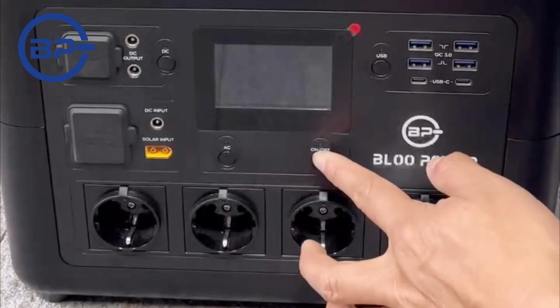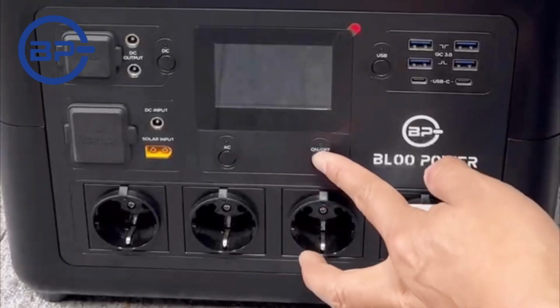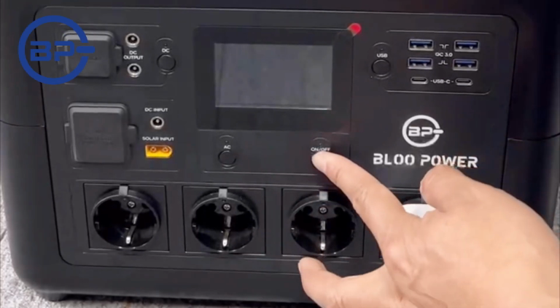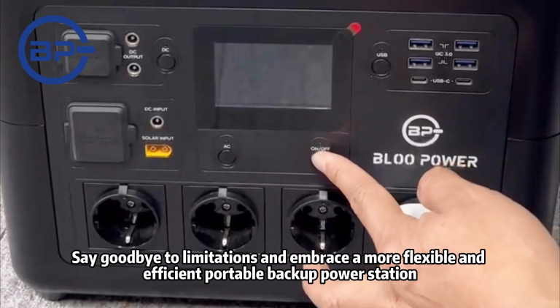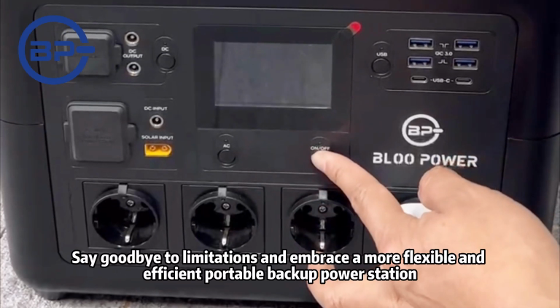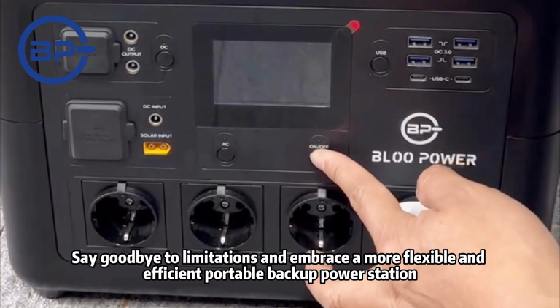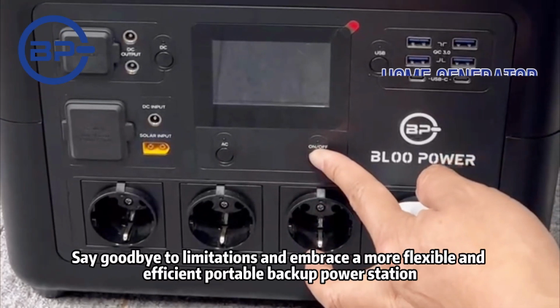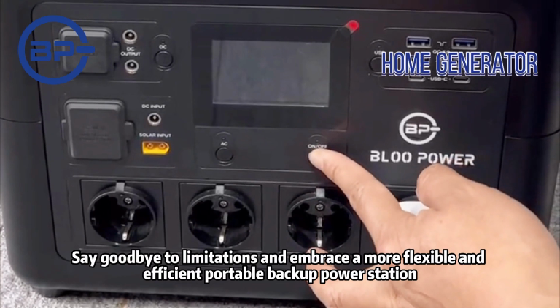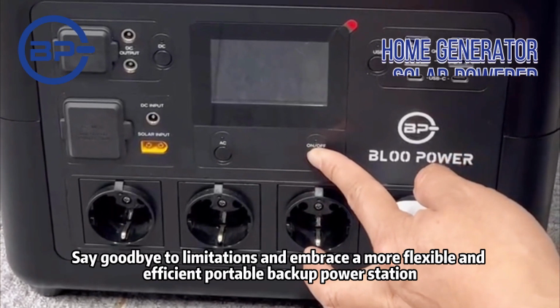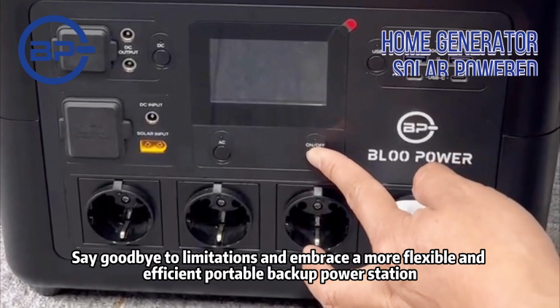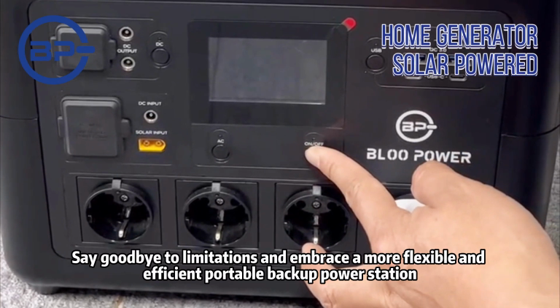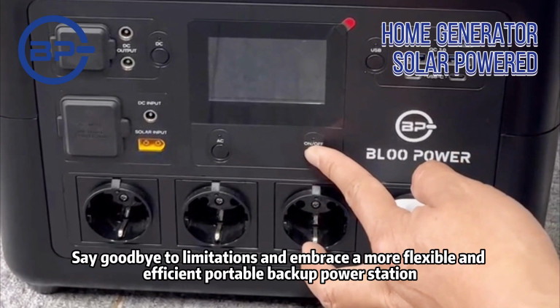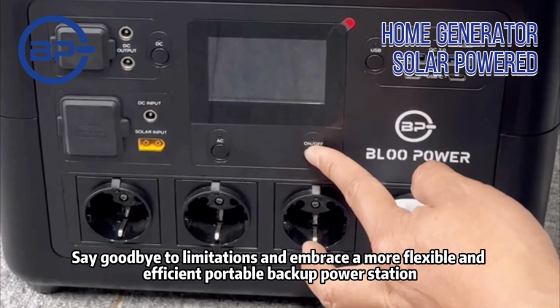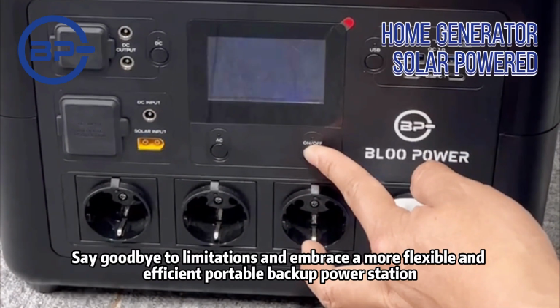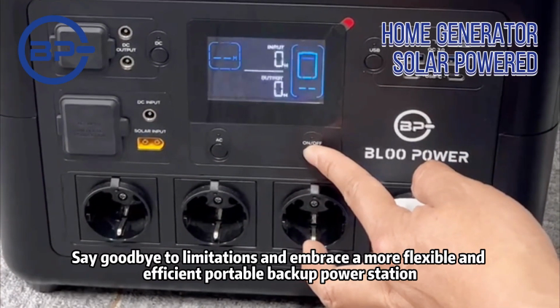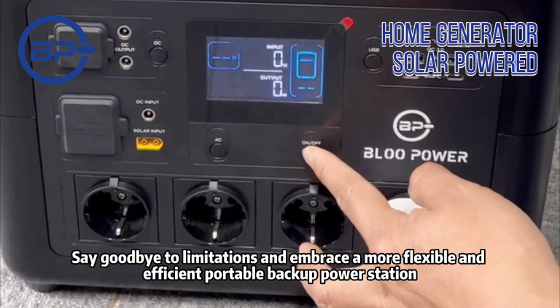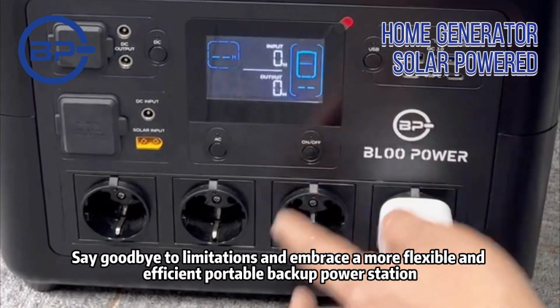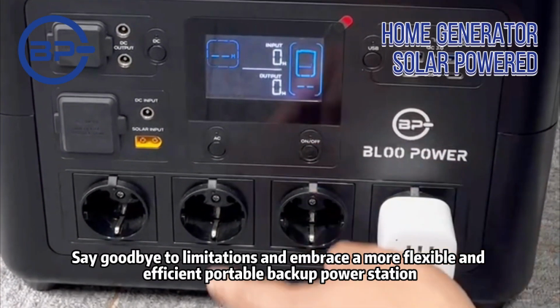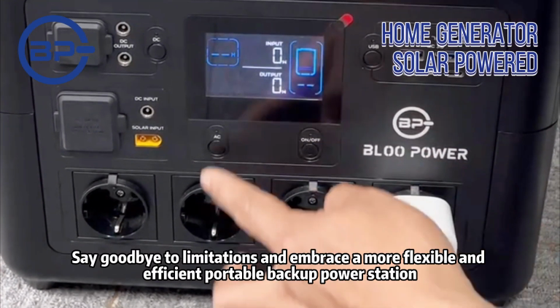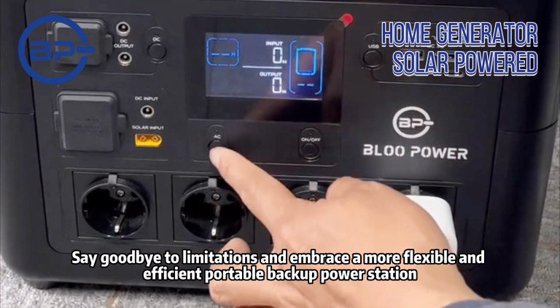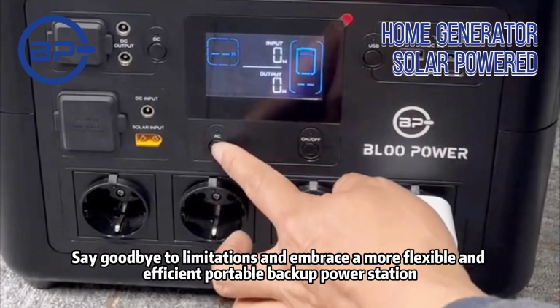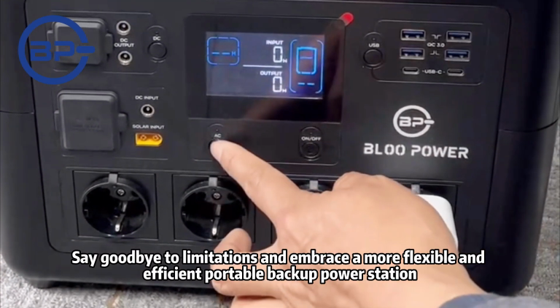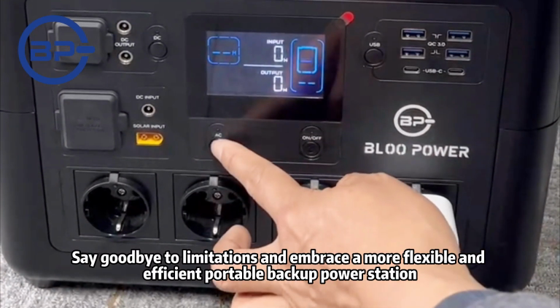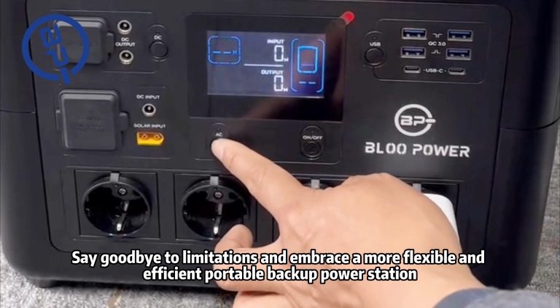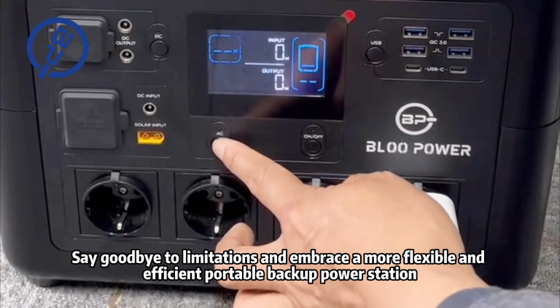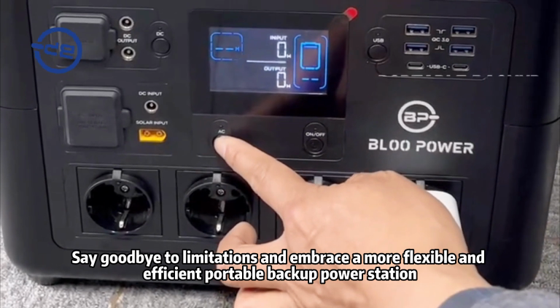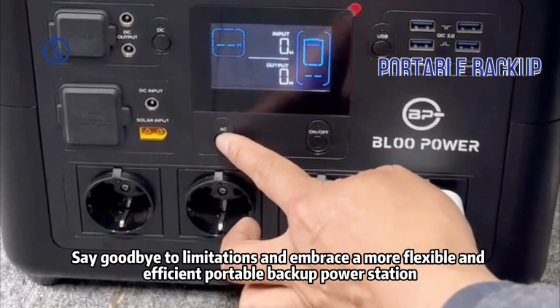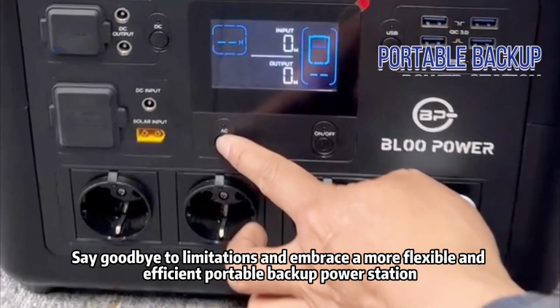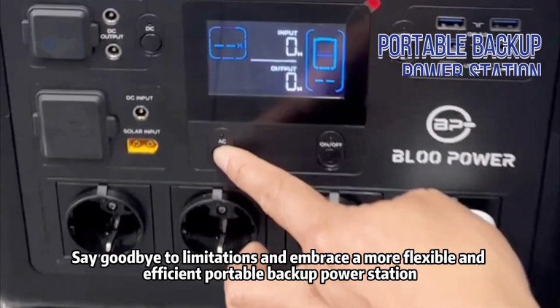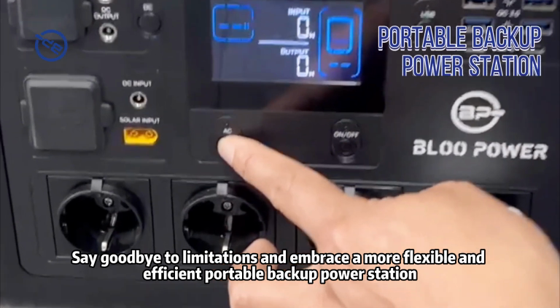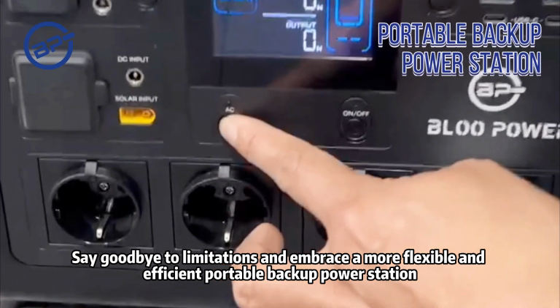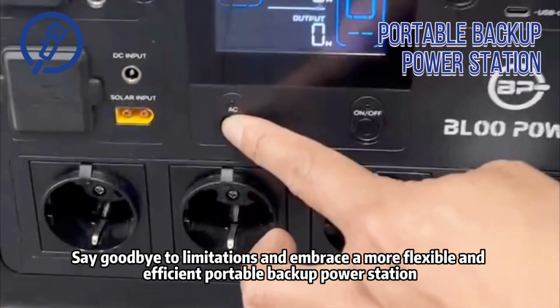Say goodbye to limitations and embrace a more flexible and efficient portable backup power station.